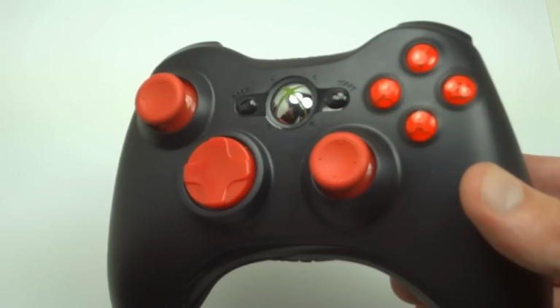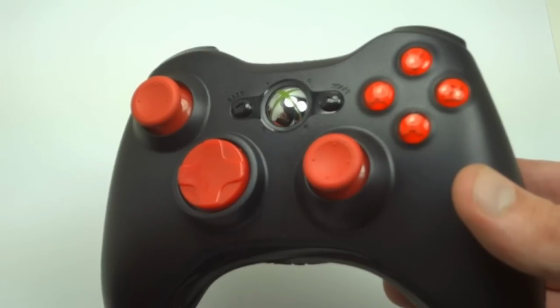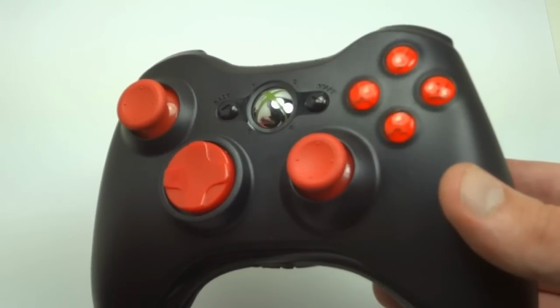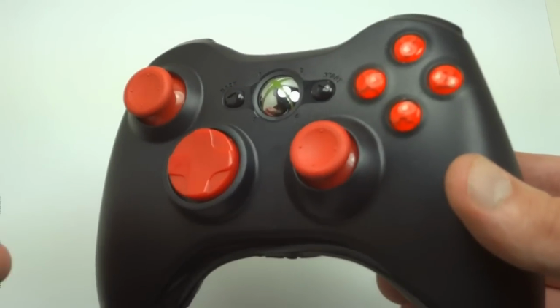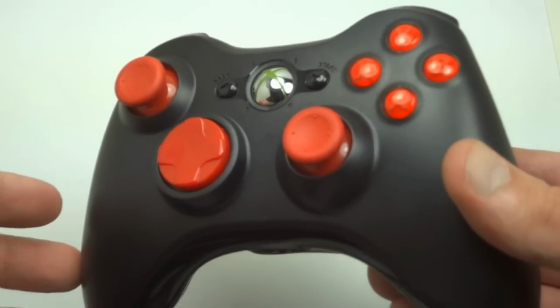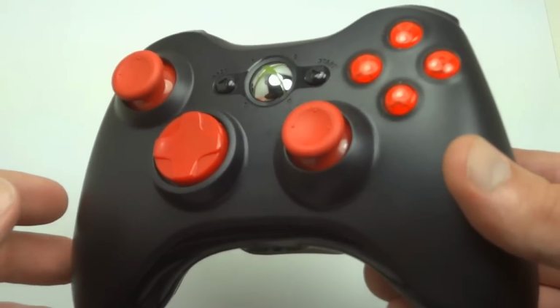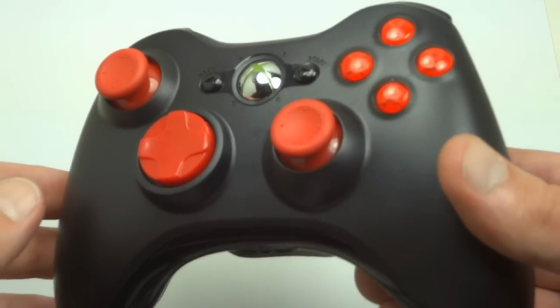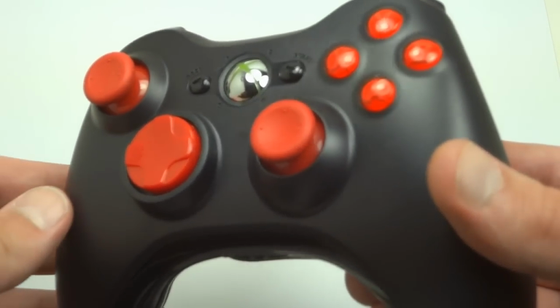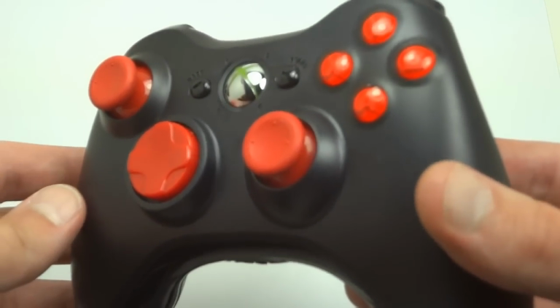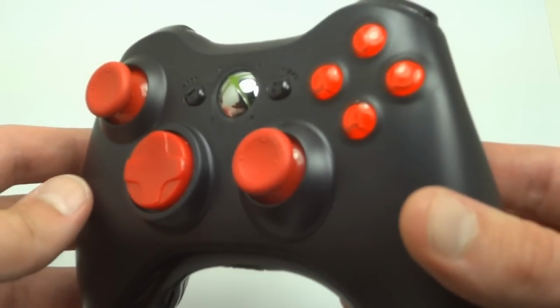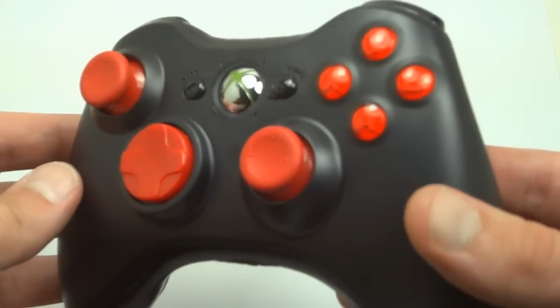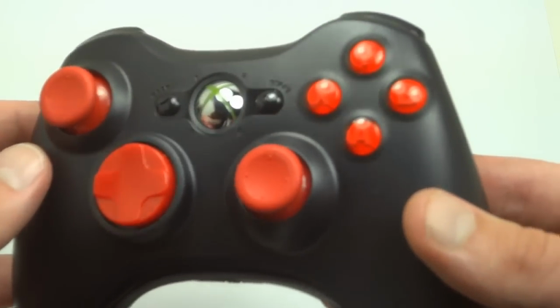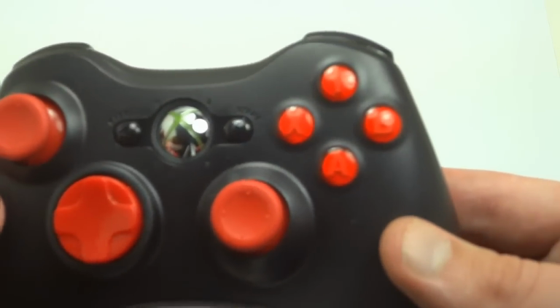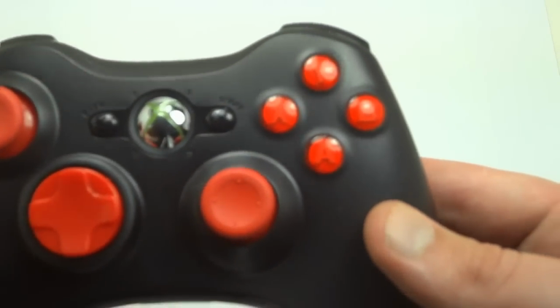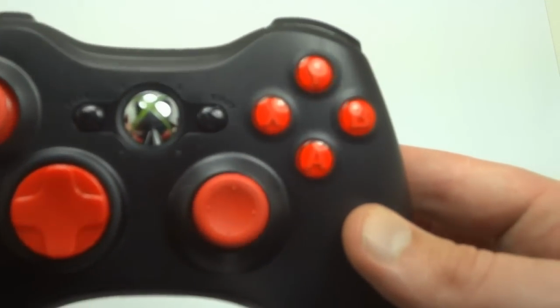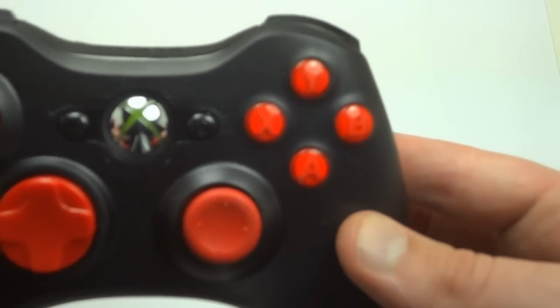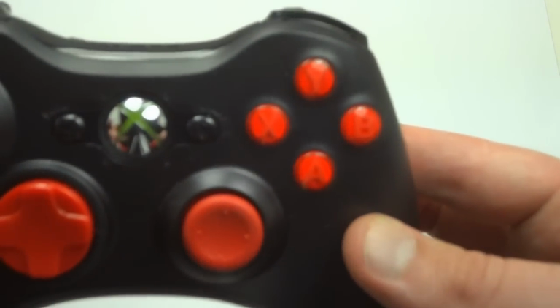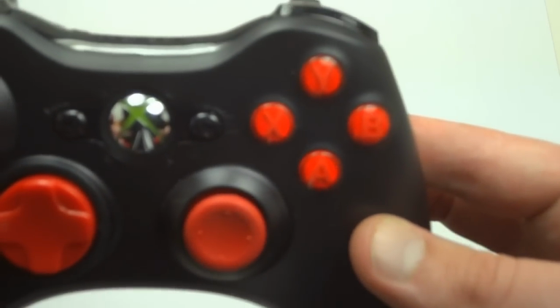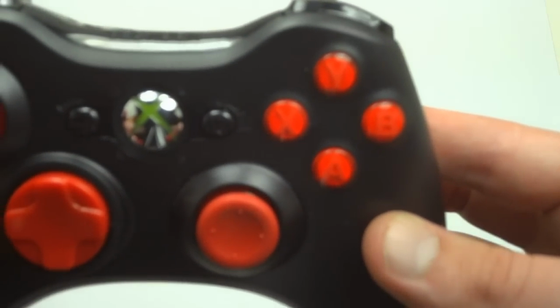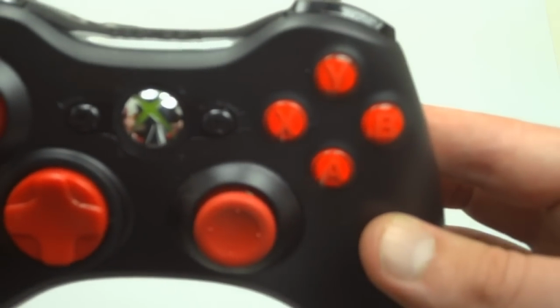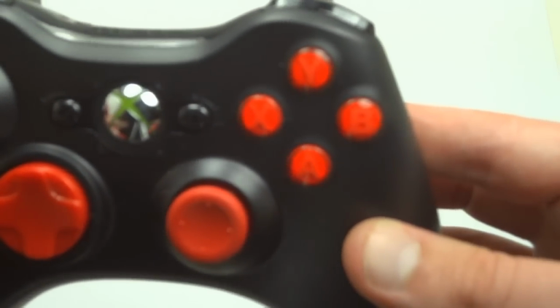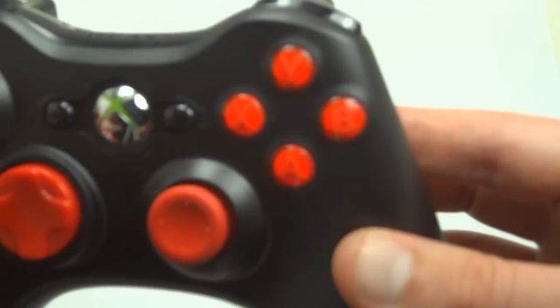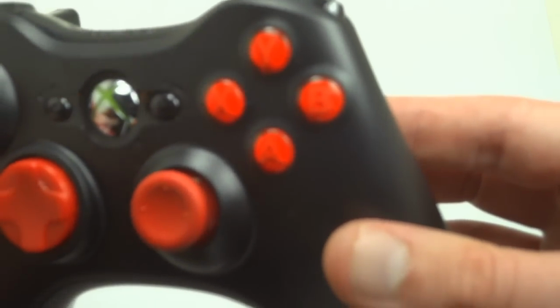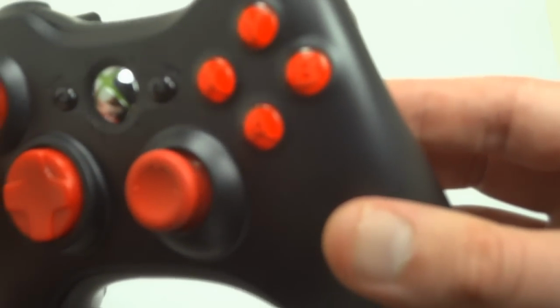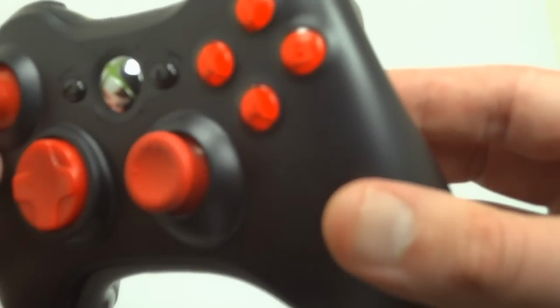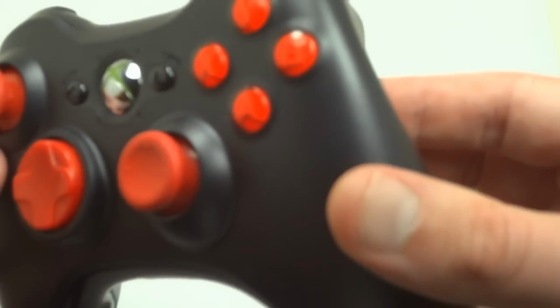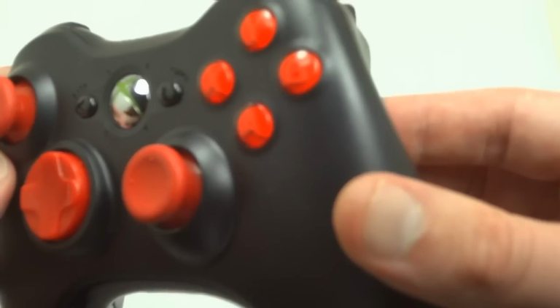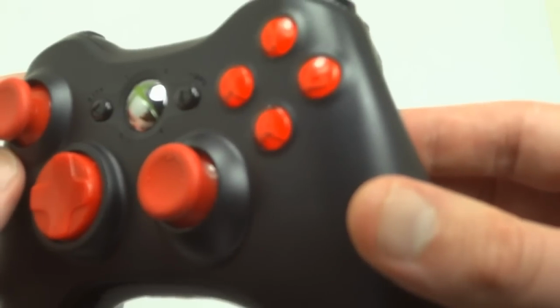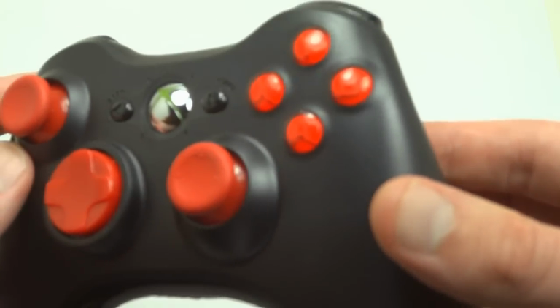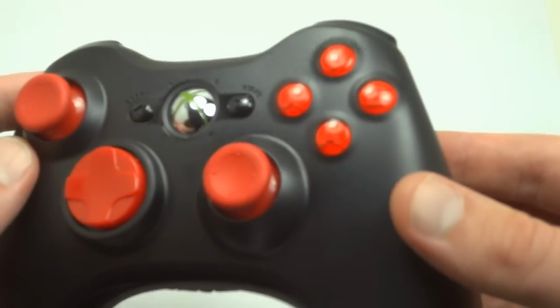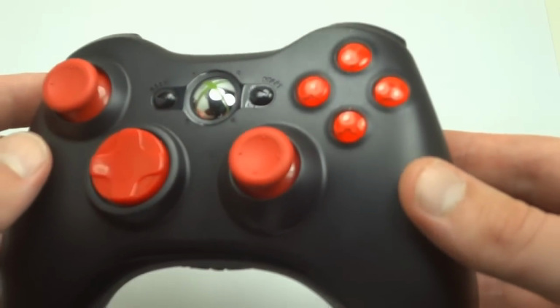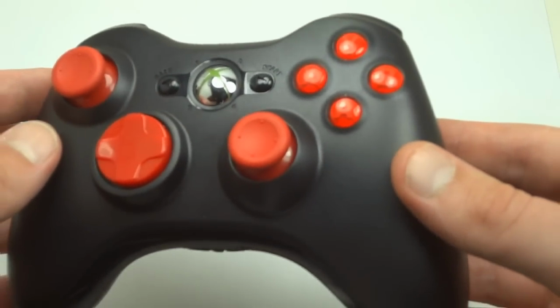What's going on you guys? This is Drew from Mods Armory. I'm showing you guys the custom ABXY buttons that we have here at Mods Armory.